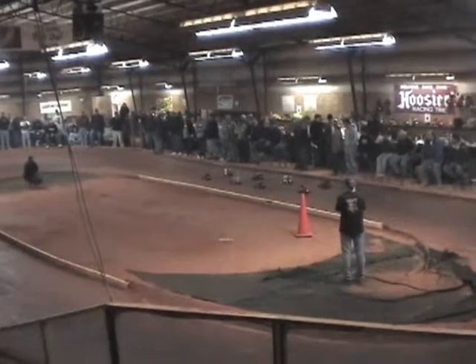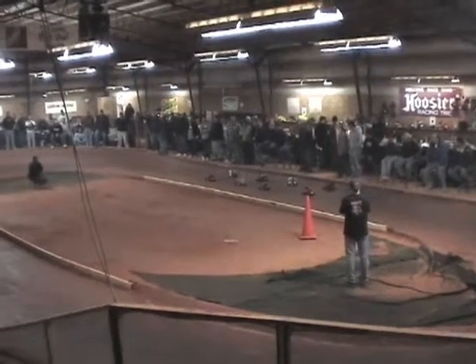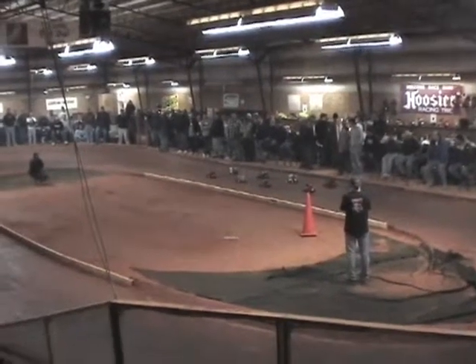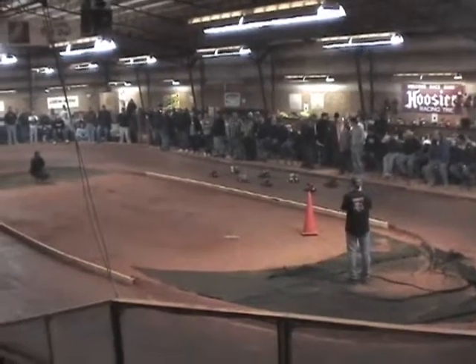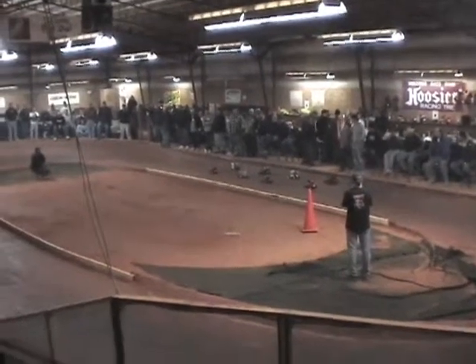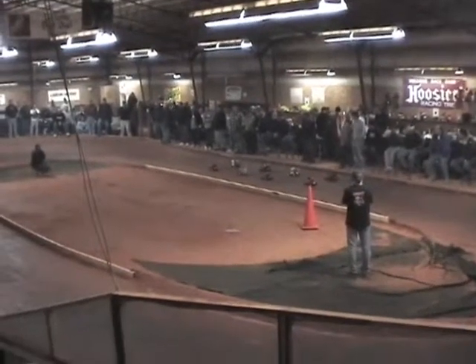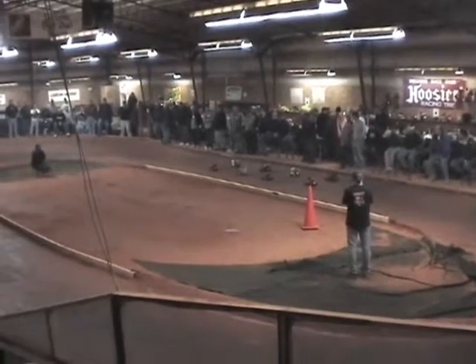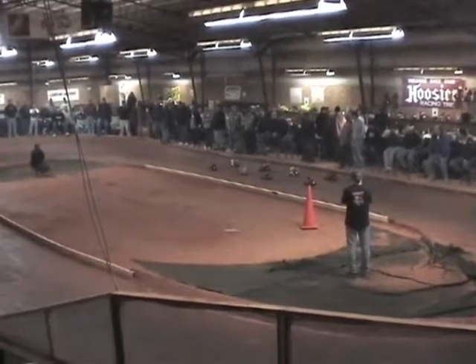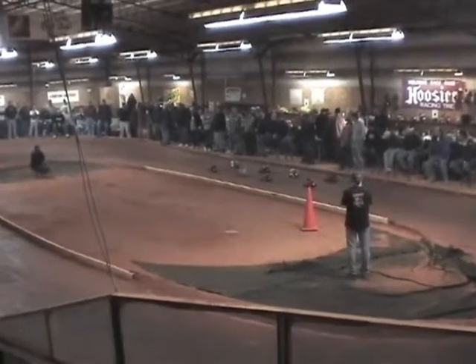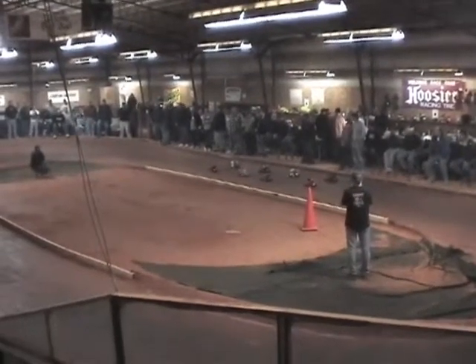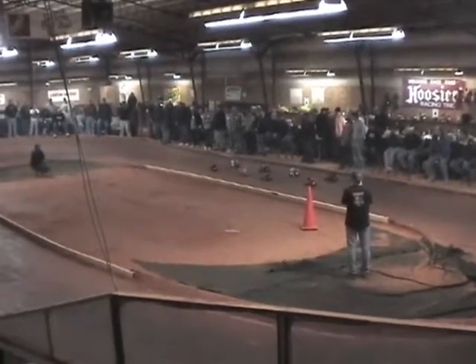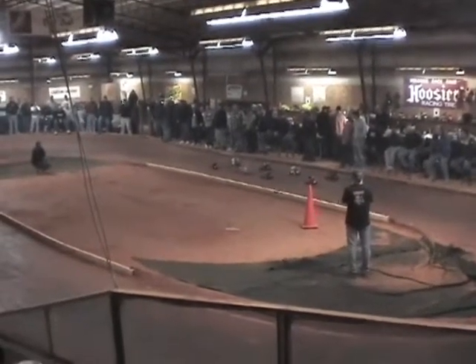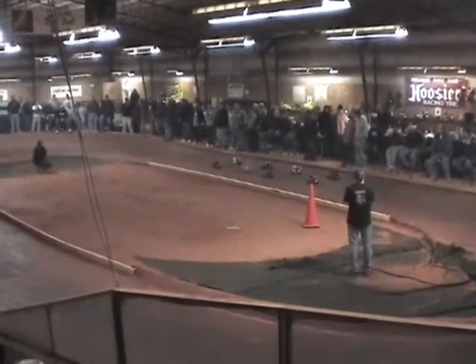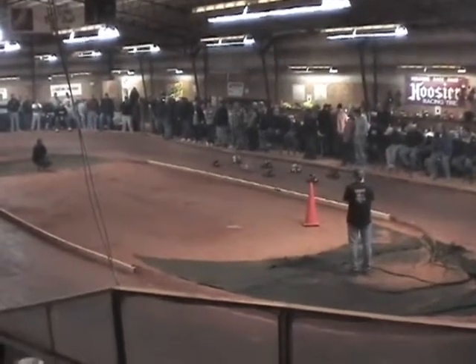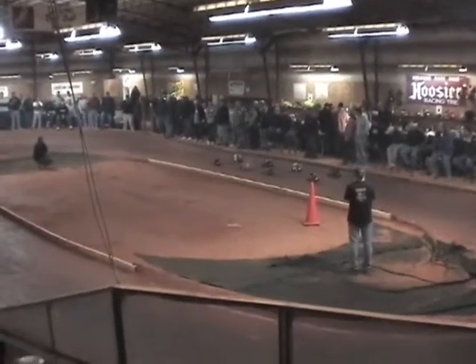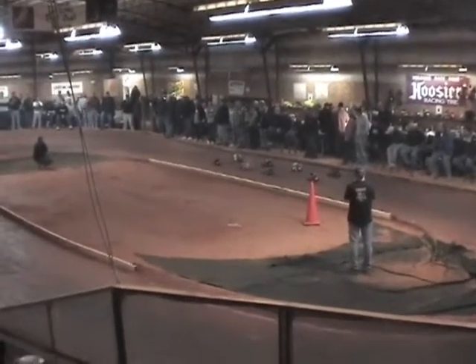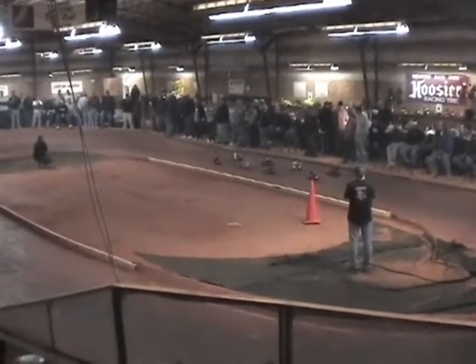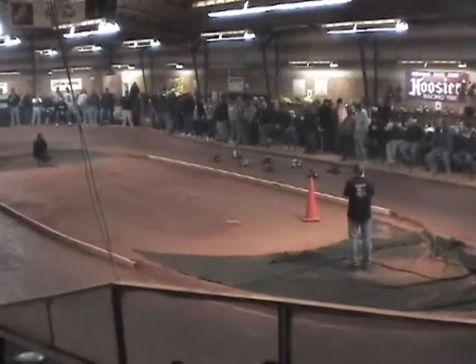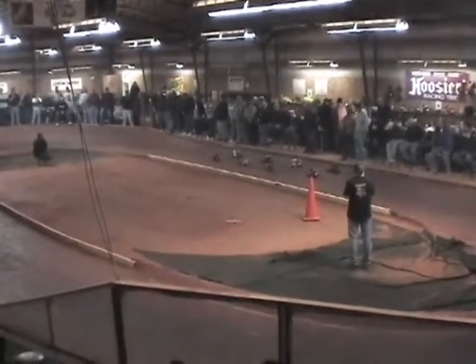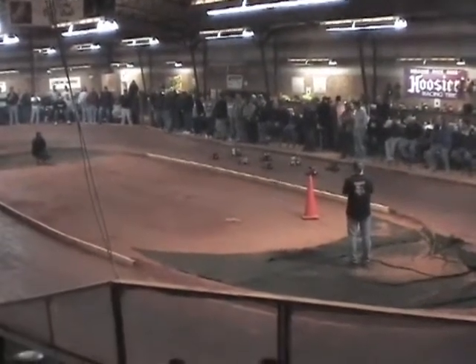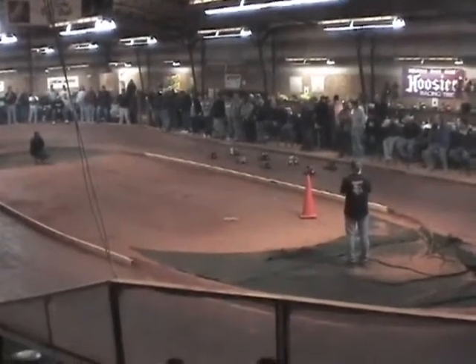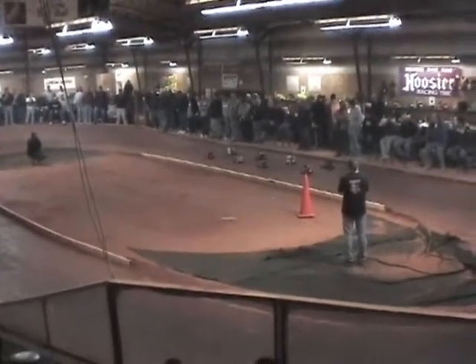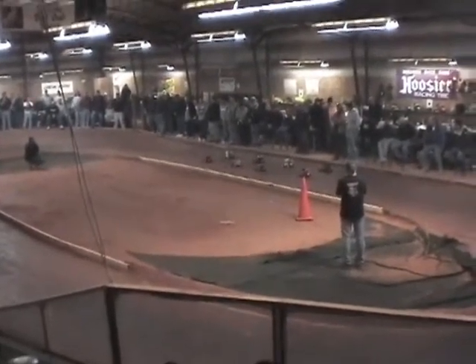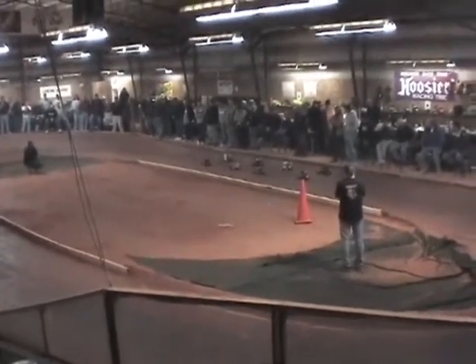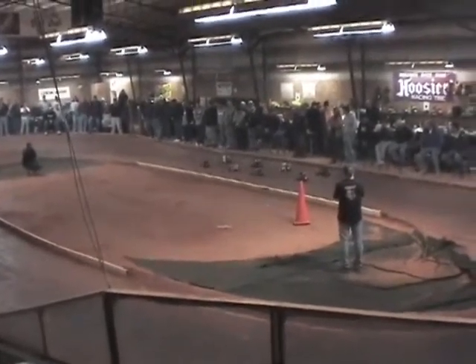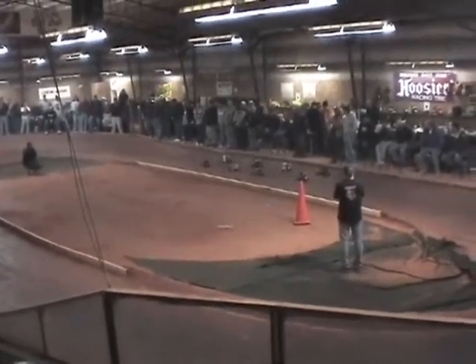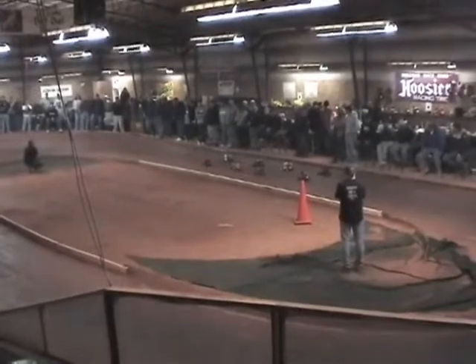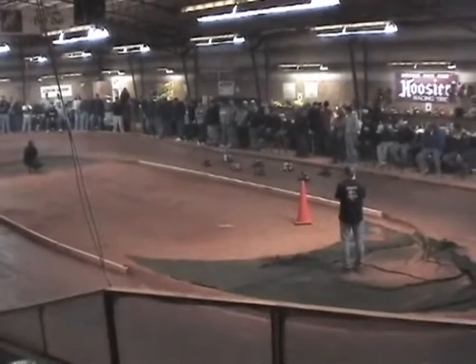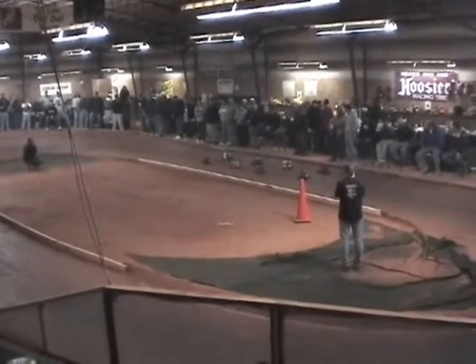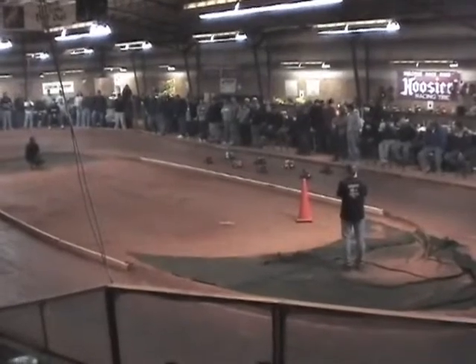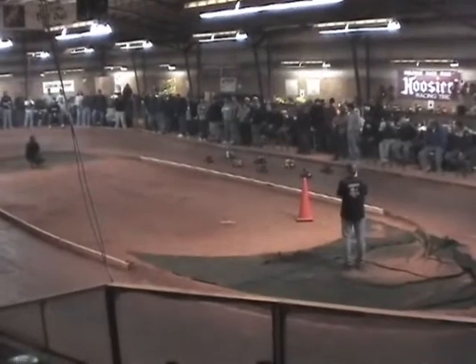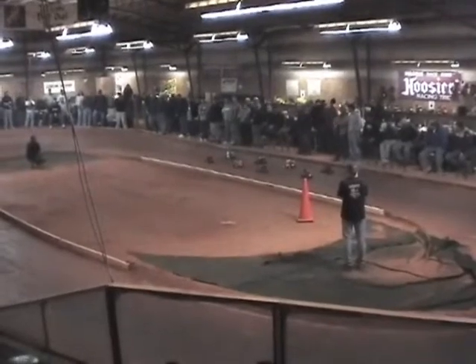Good luck guys, let's have a good start. The drive is ready, the quarter marshal is ready, on the top.